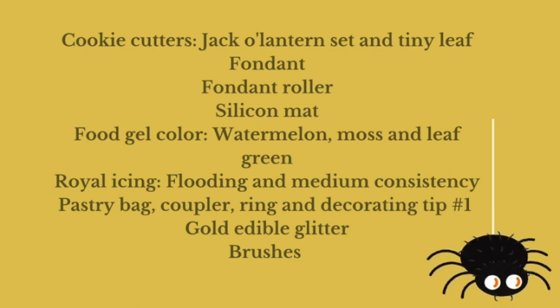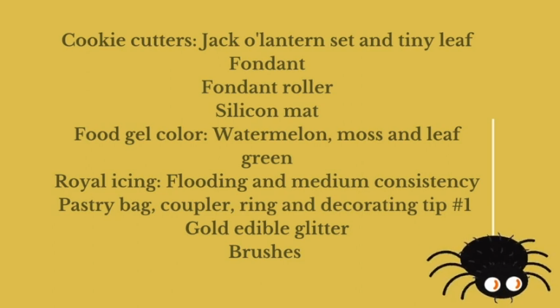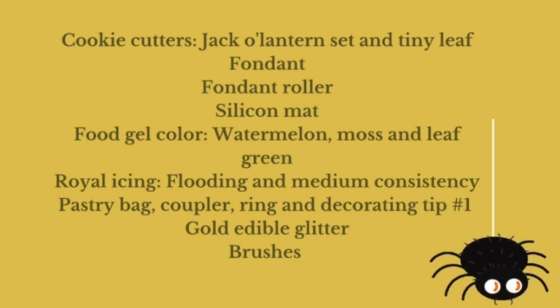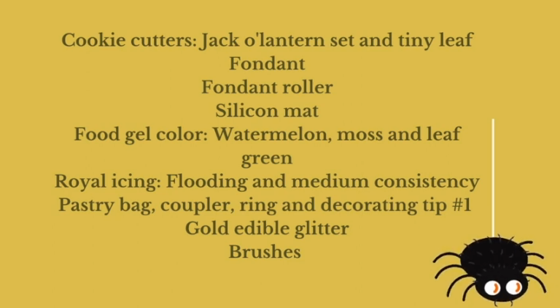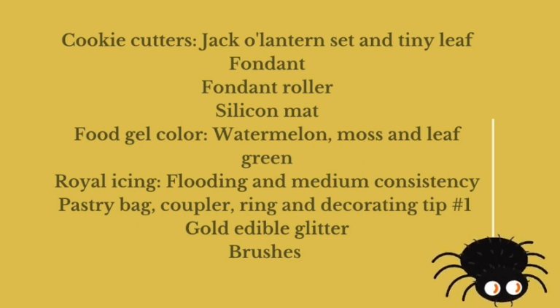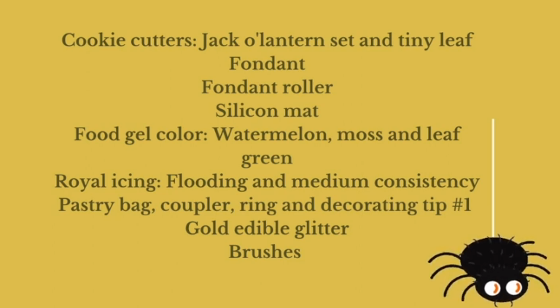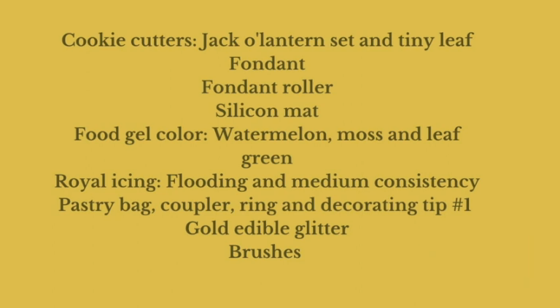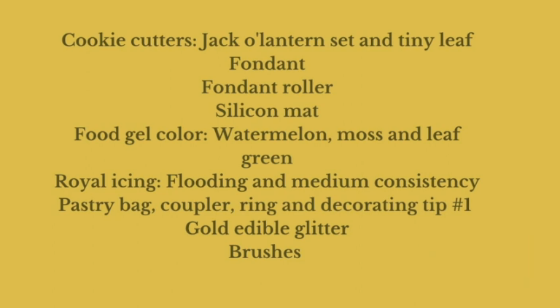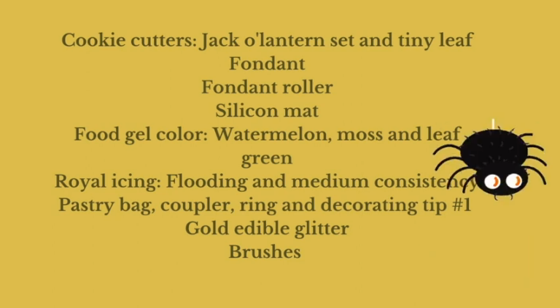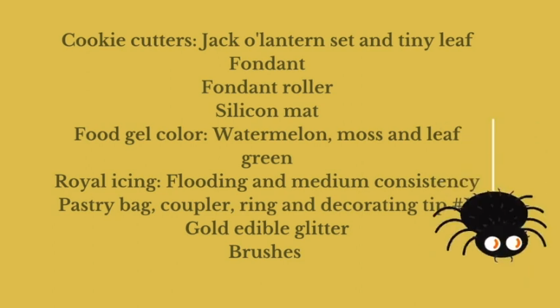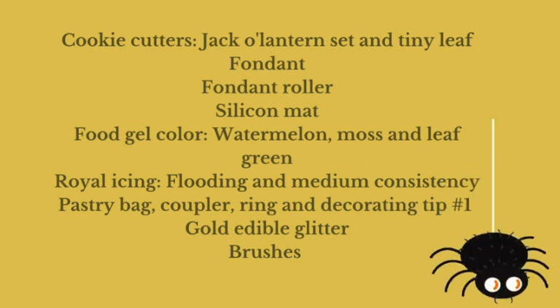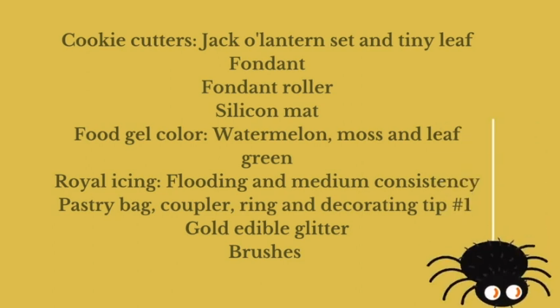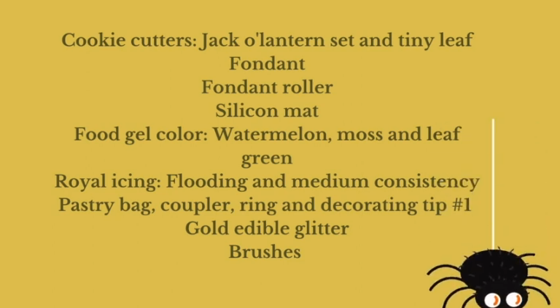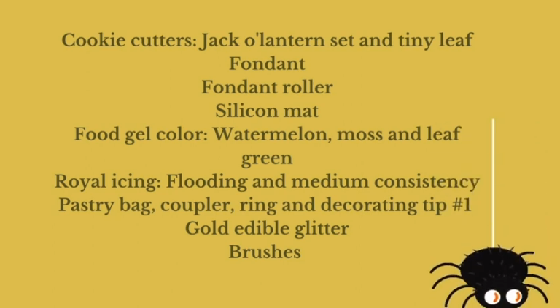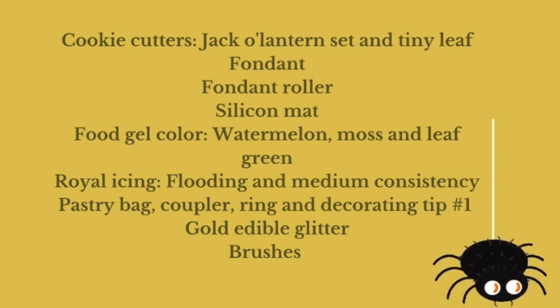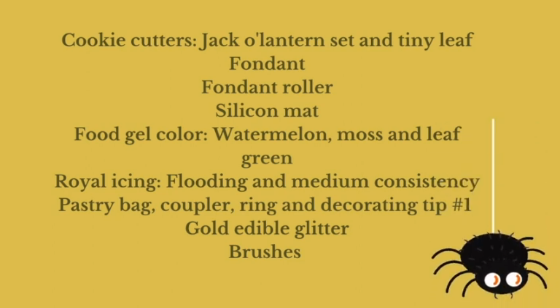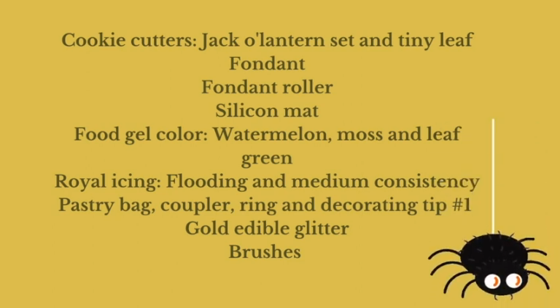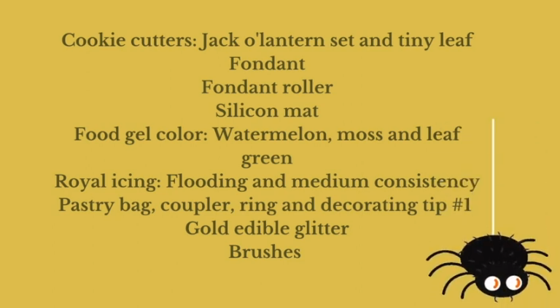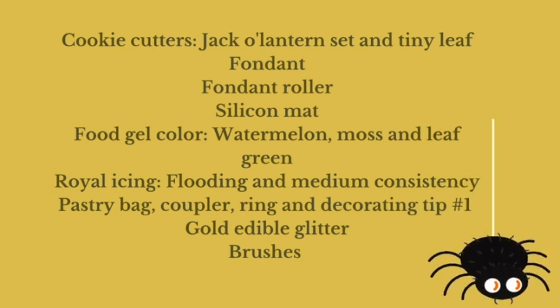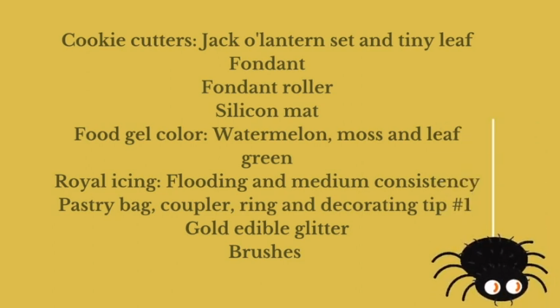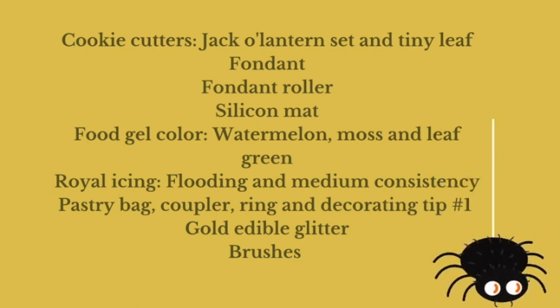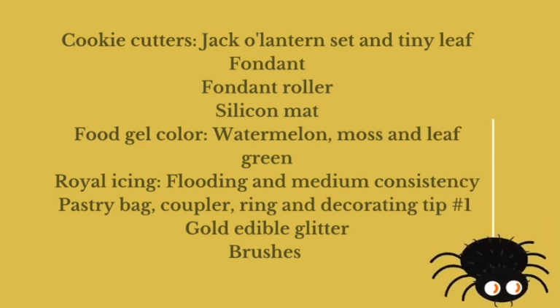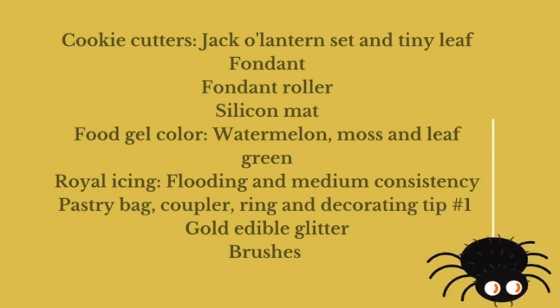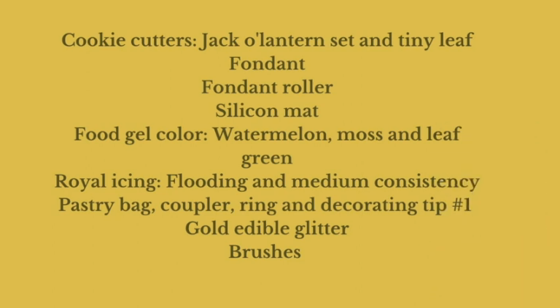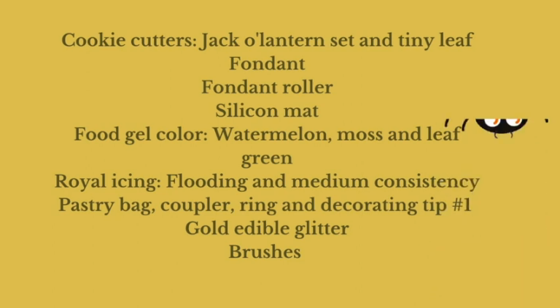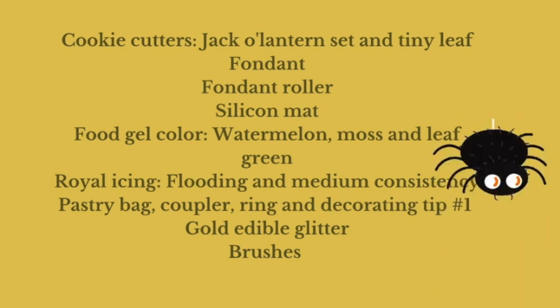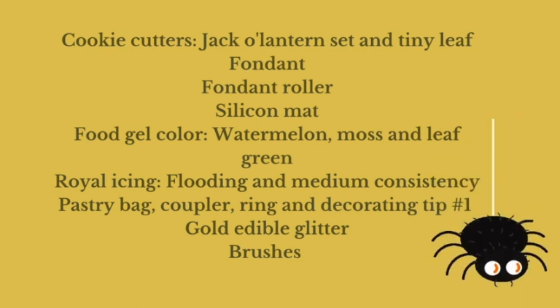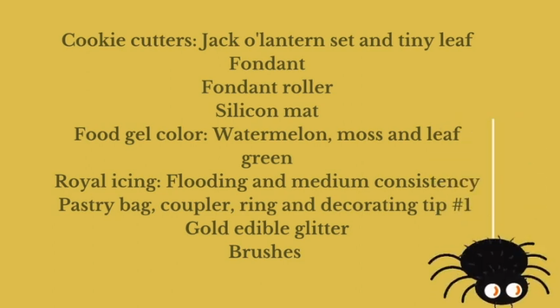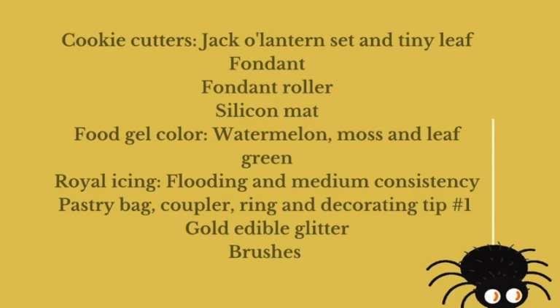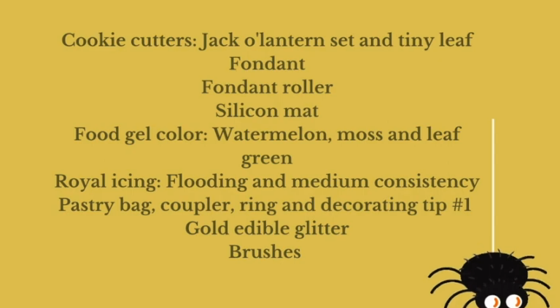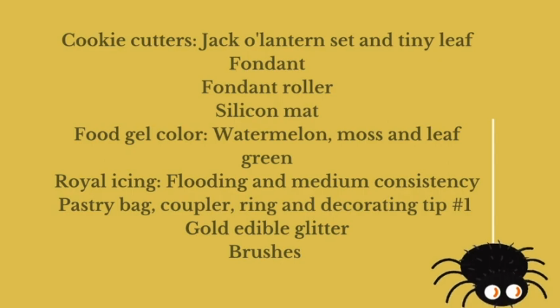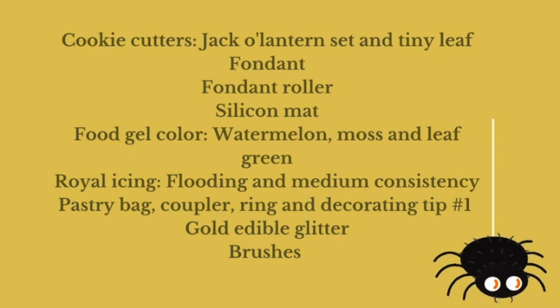Let's get started. These are the items that I used to decorate this cookie, and you can also look in the description box below for the full list.